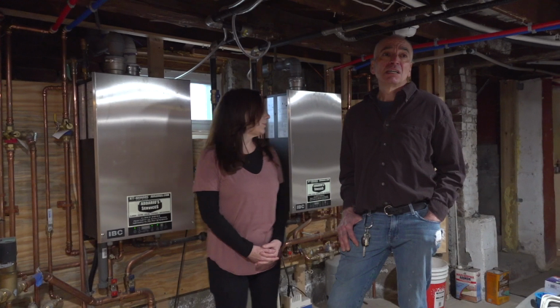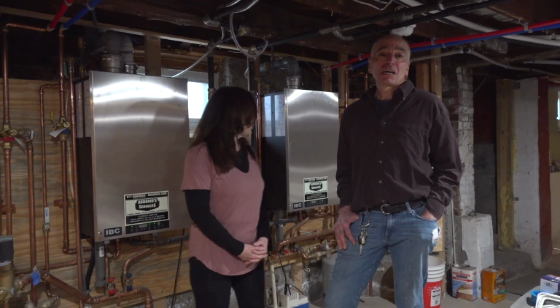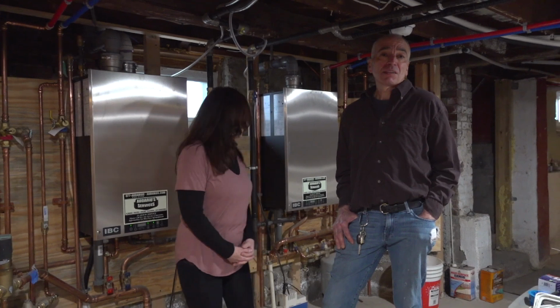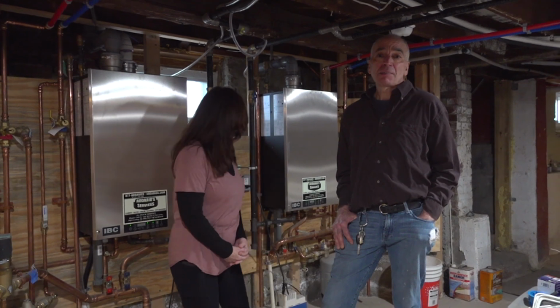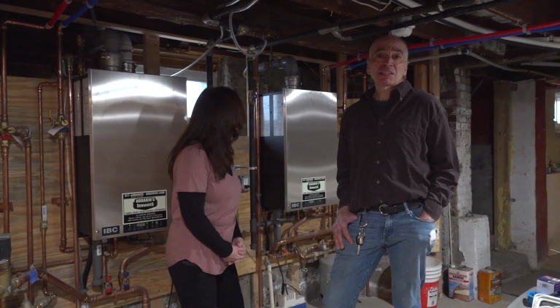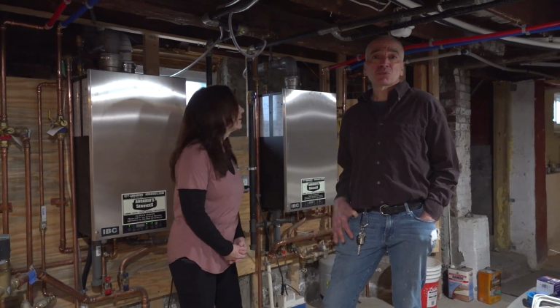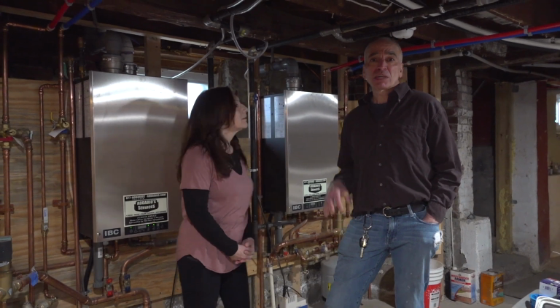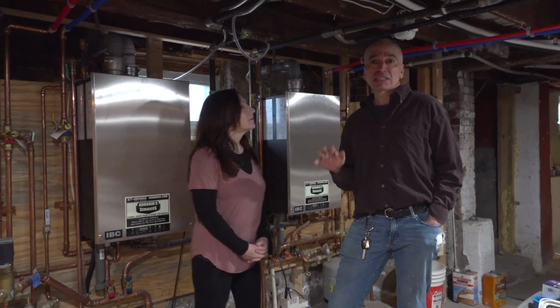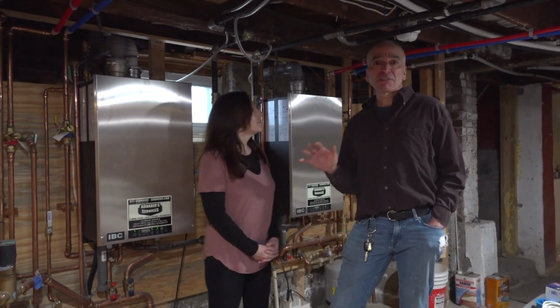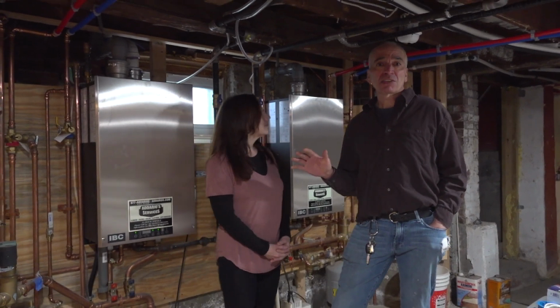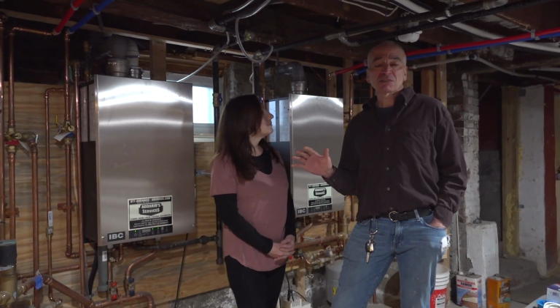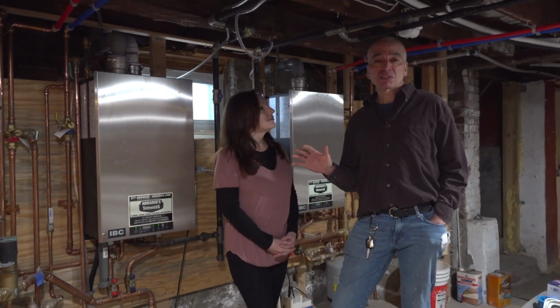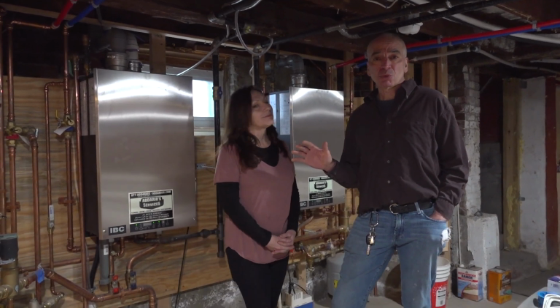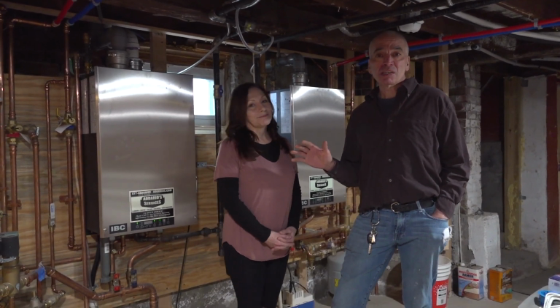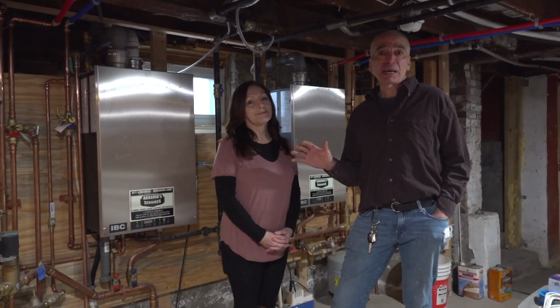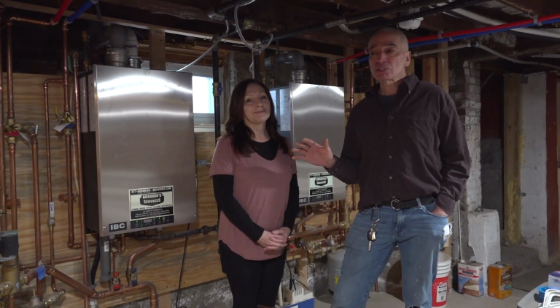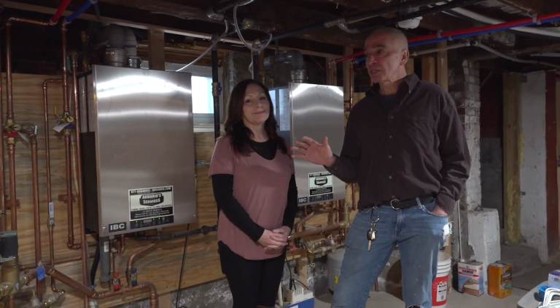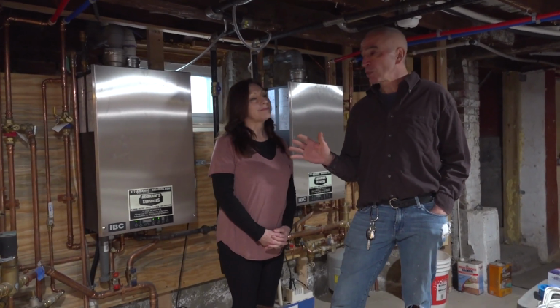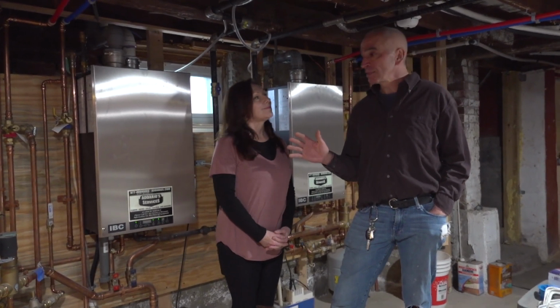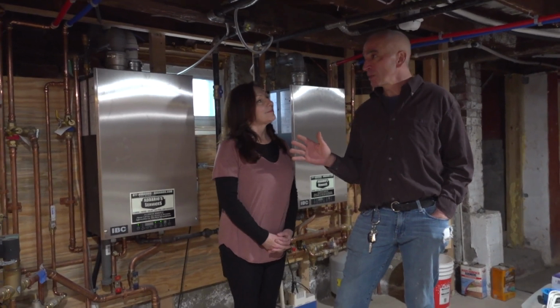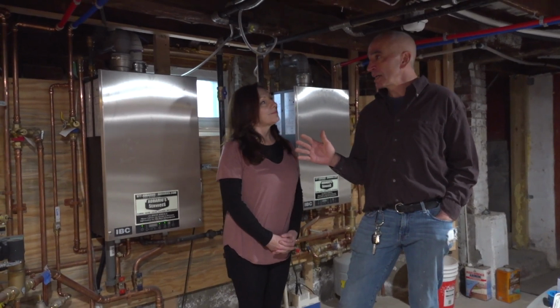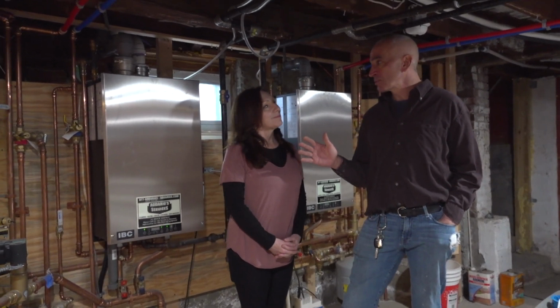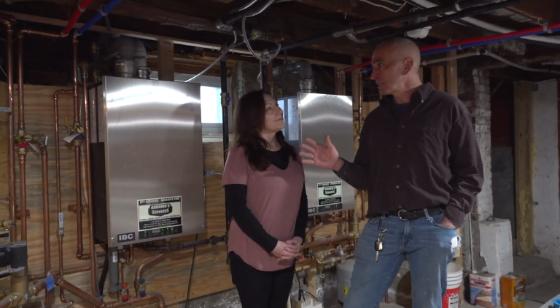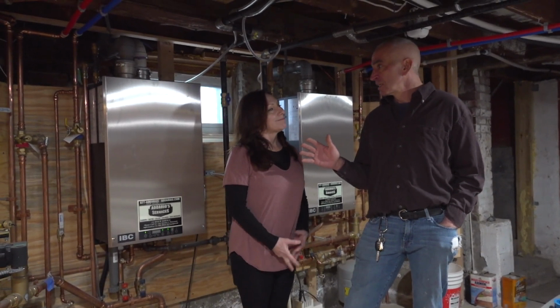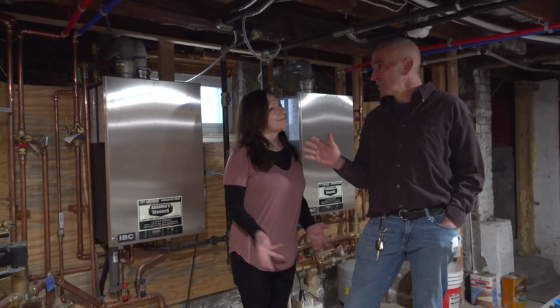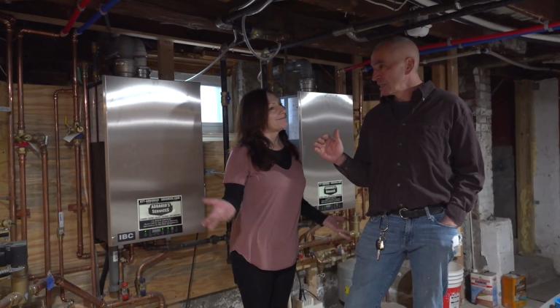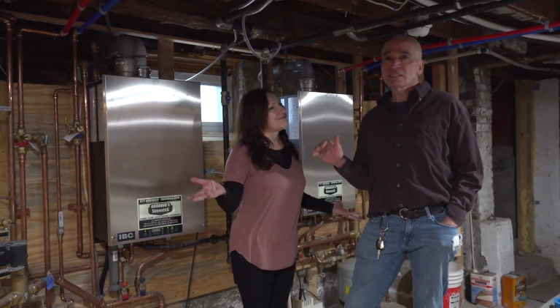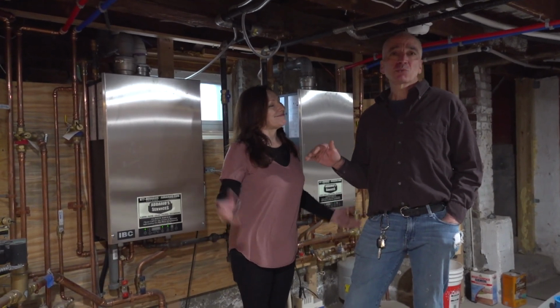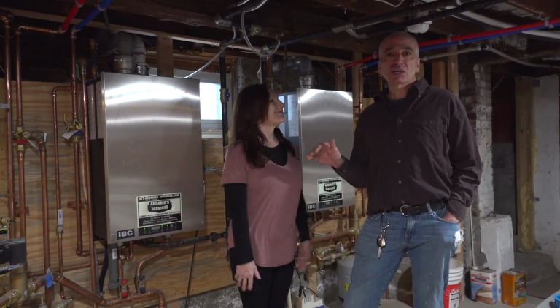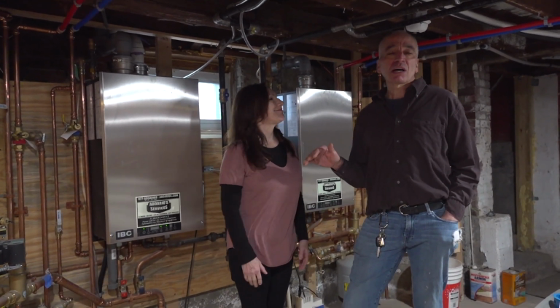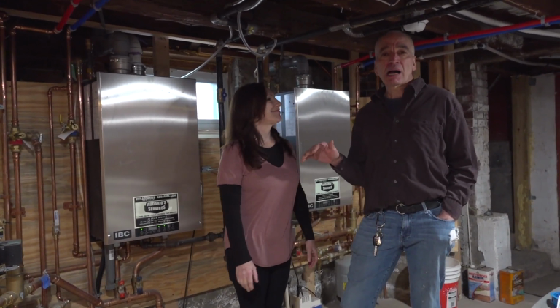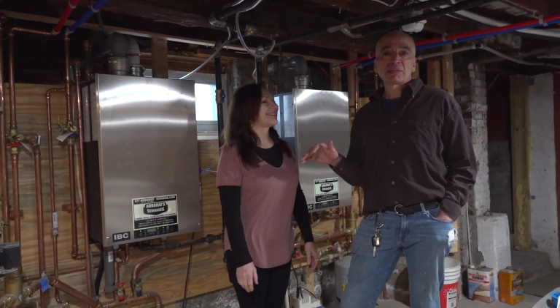I mean this is where it's at. So we're in the basement. Welcome to the basement — this is where it all happens.